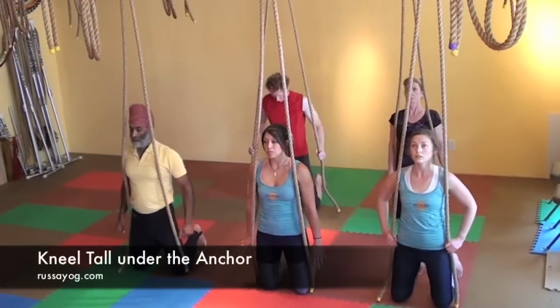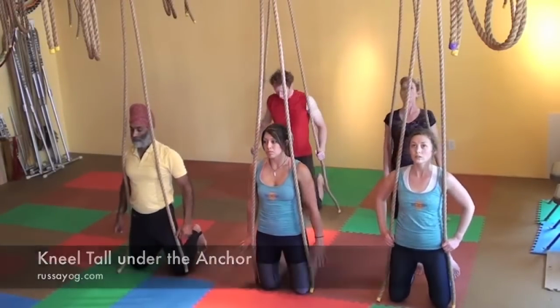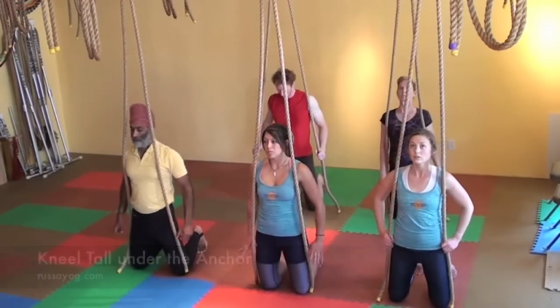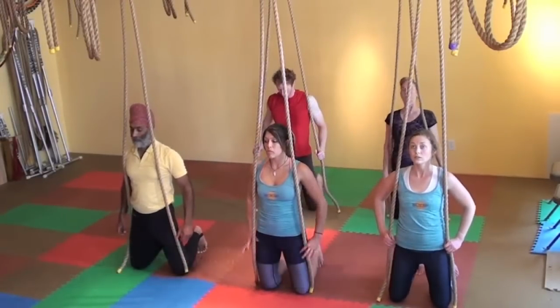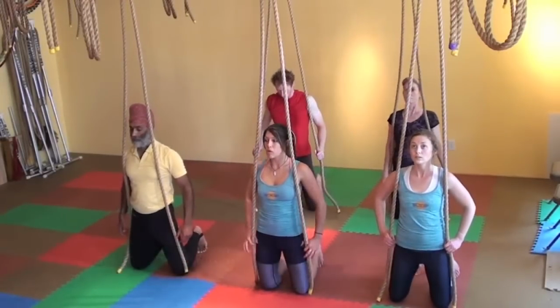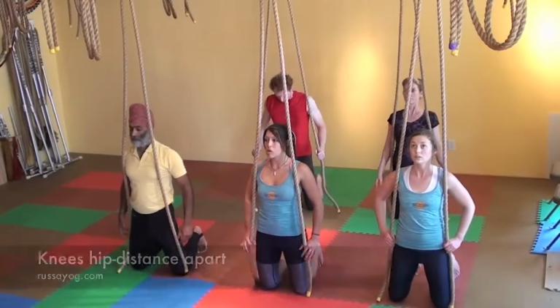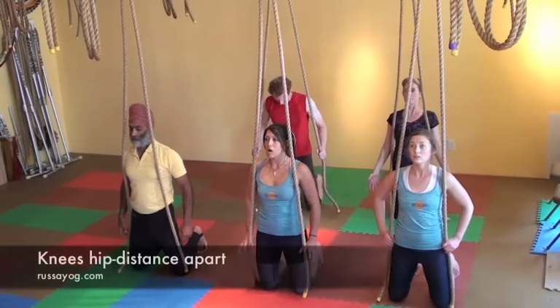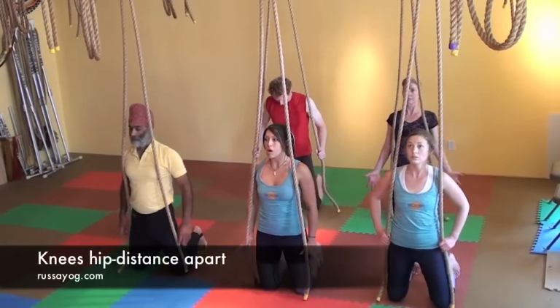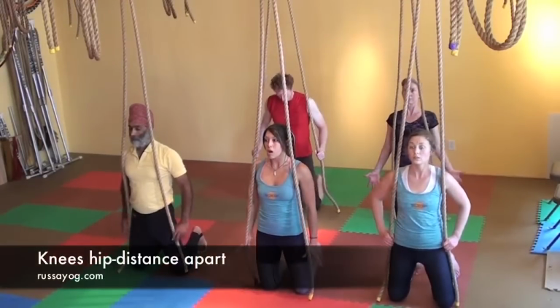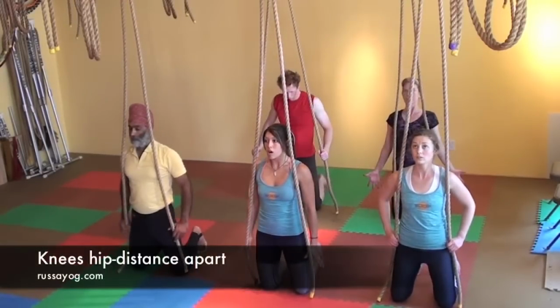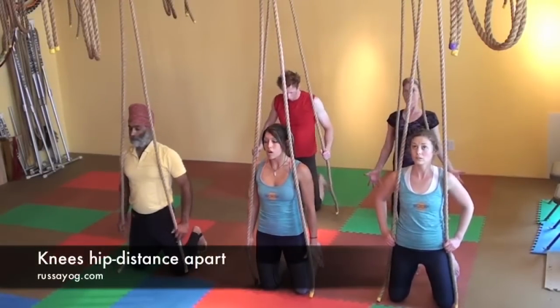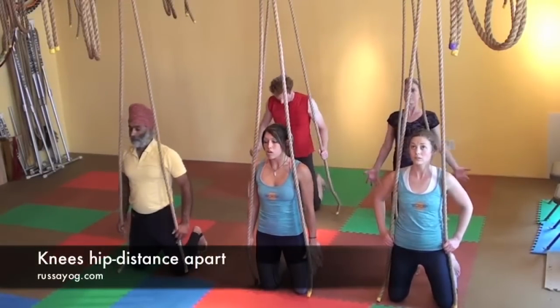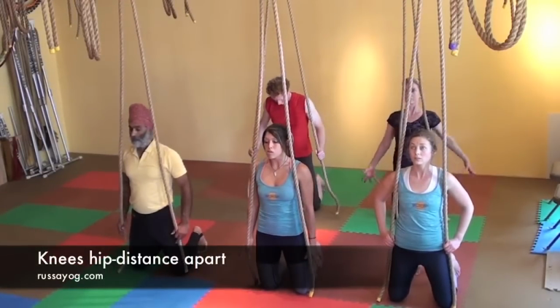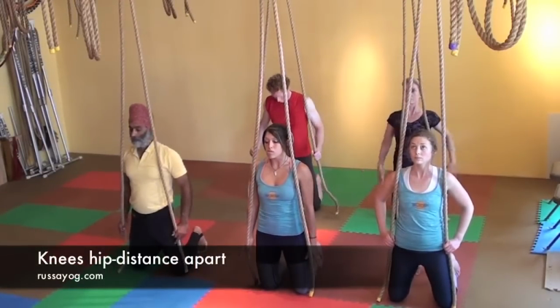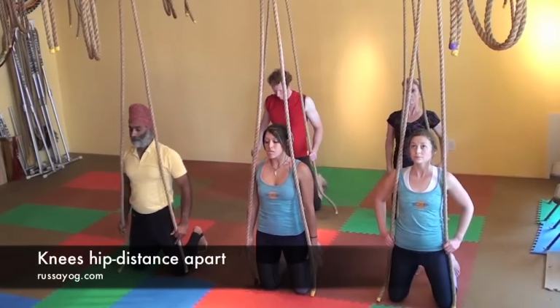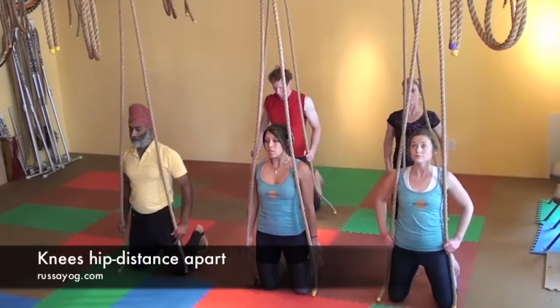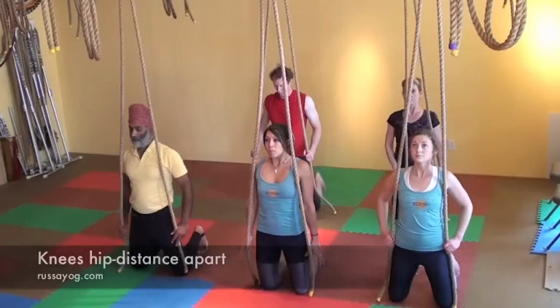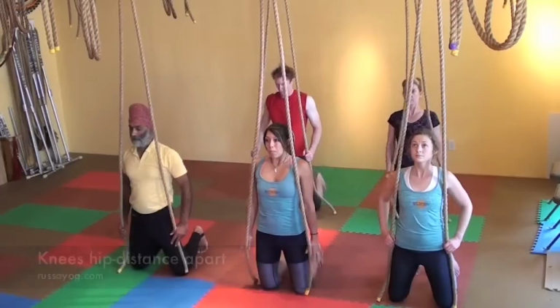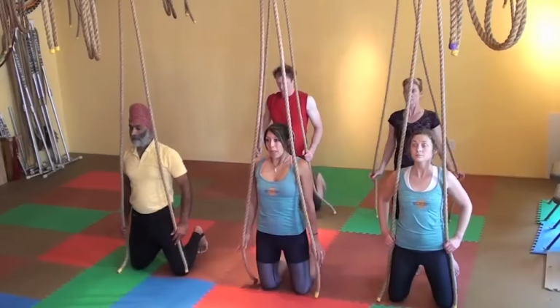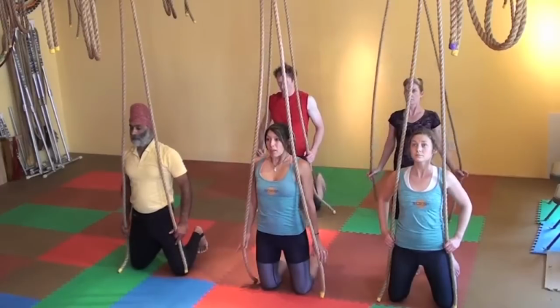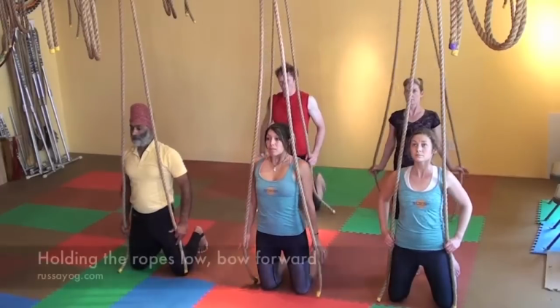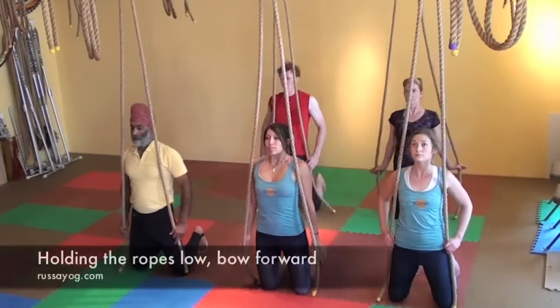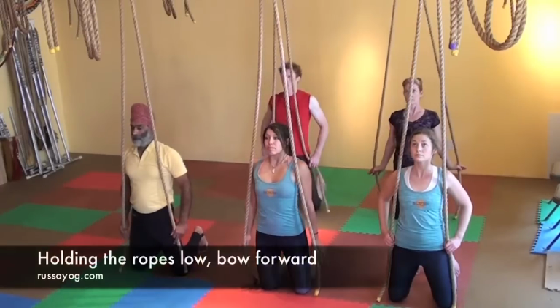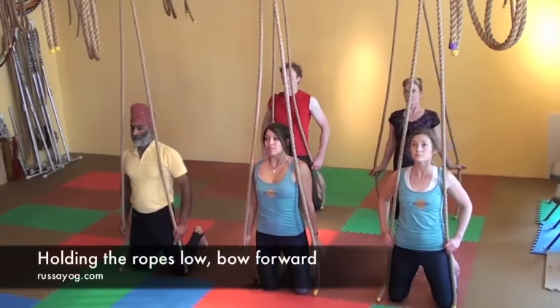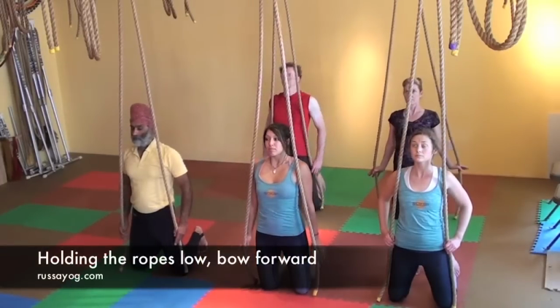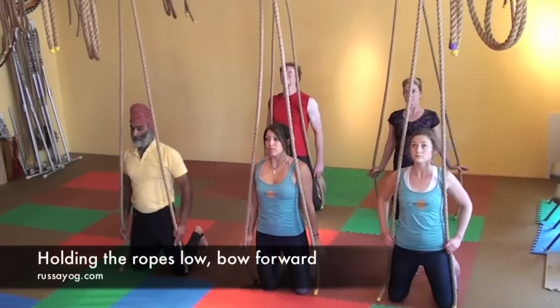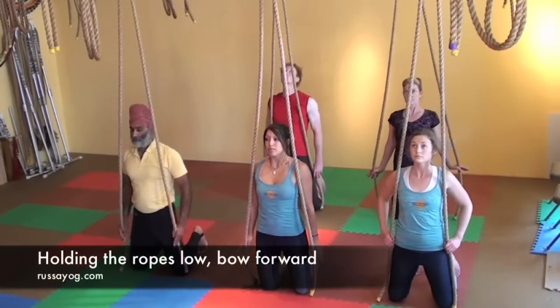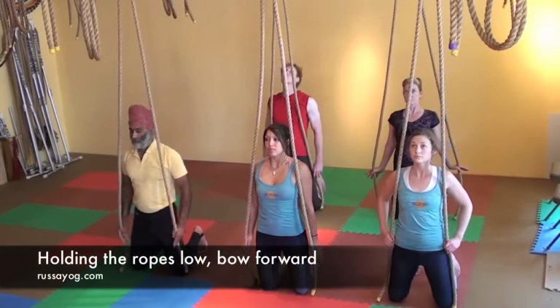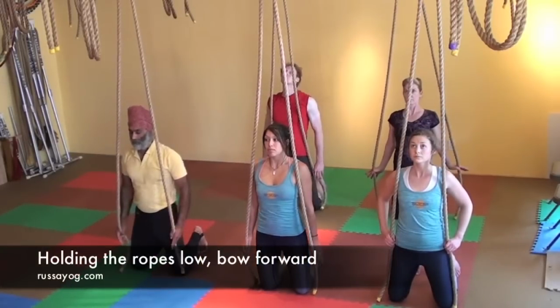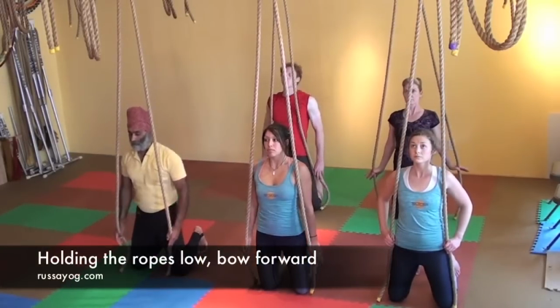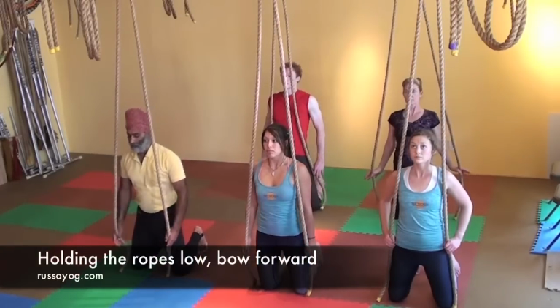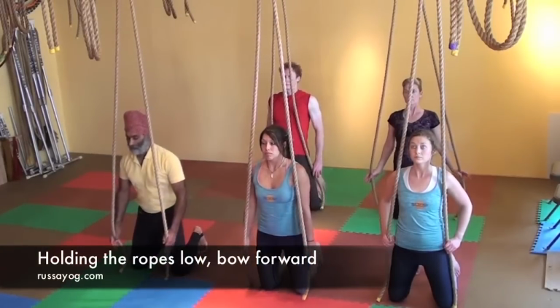Kneel tall under the anchor, holding the ropes low, arms almost straight, knees about shoulder width apart.